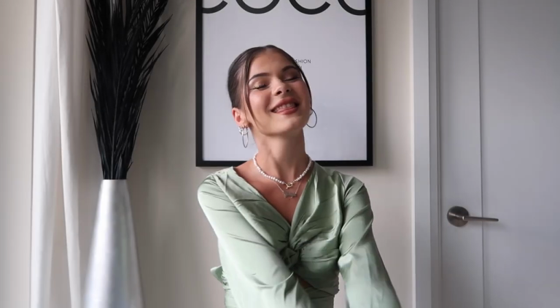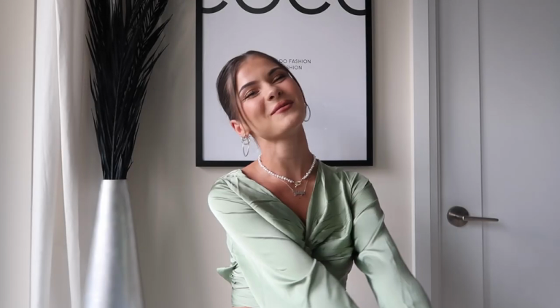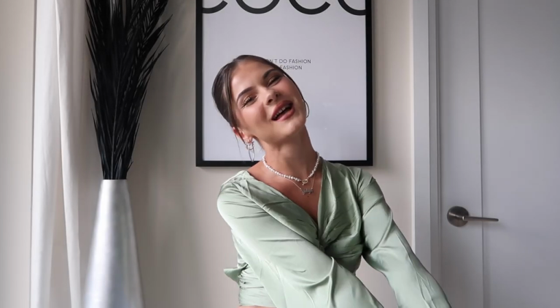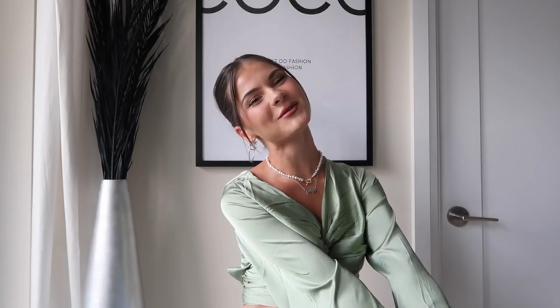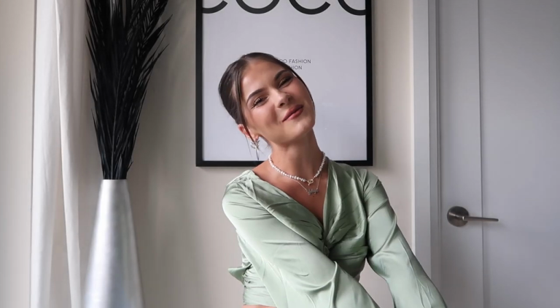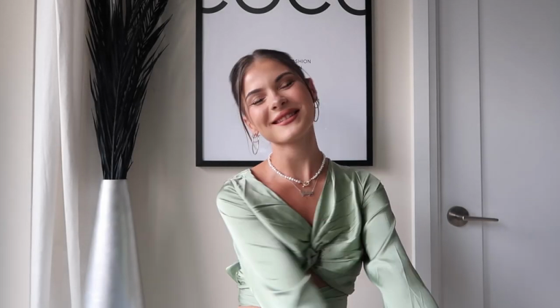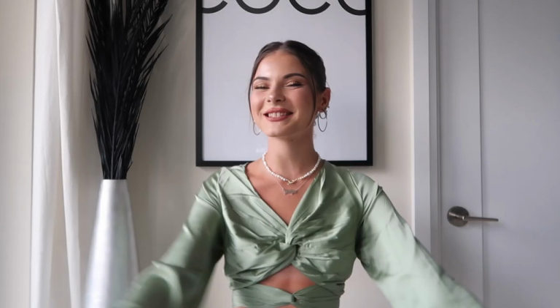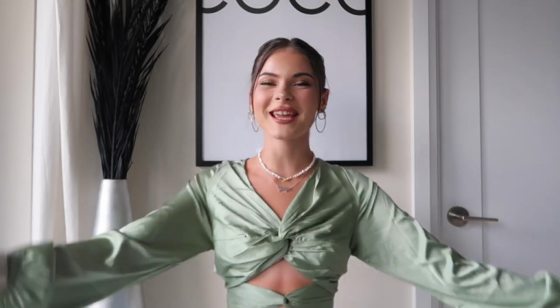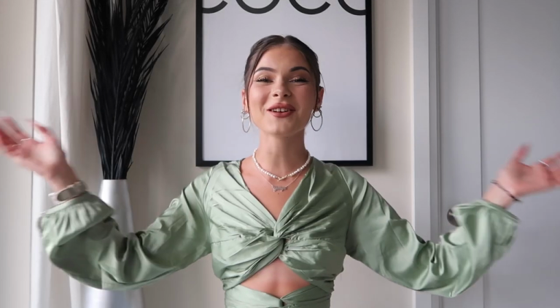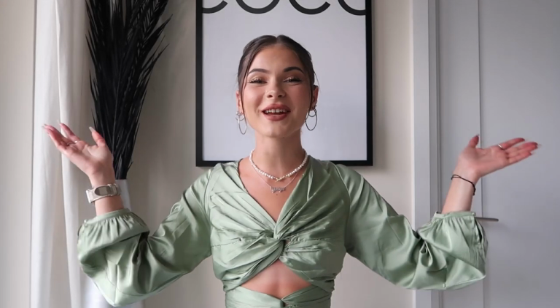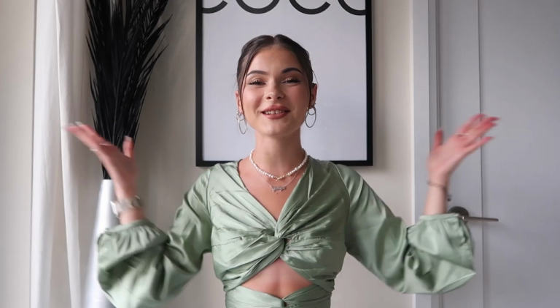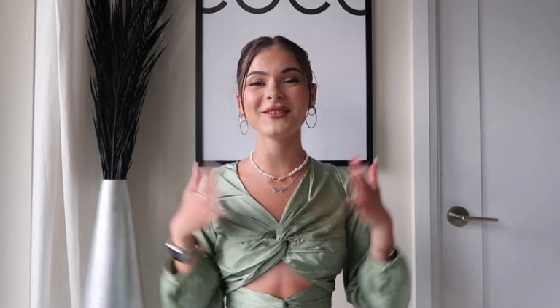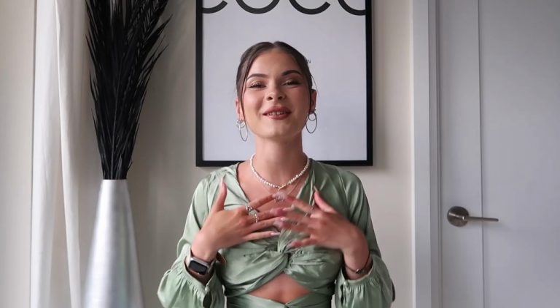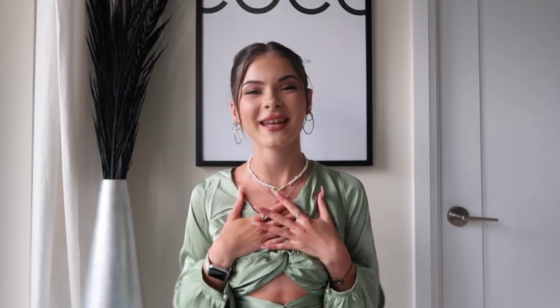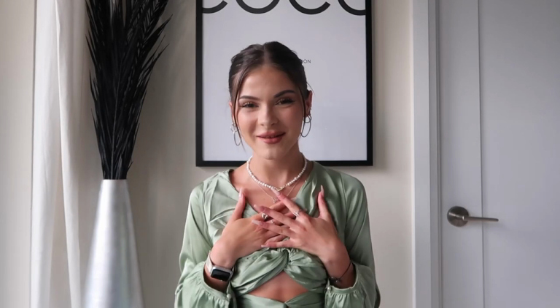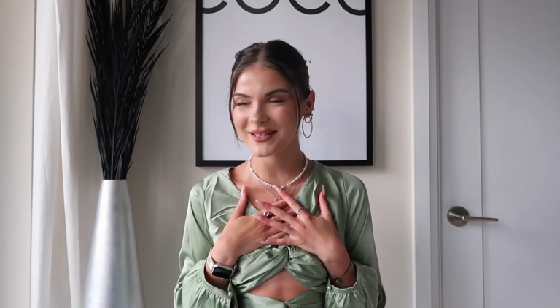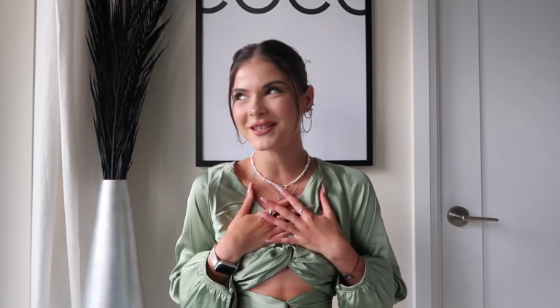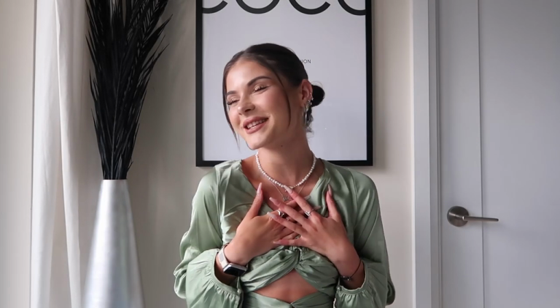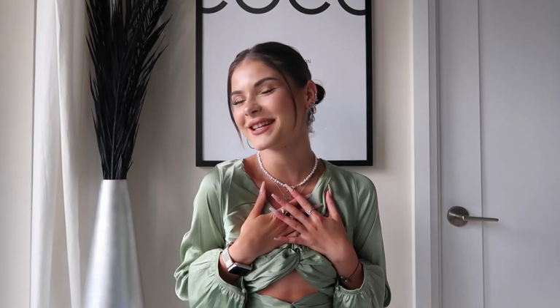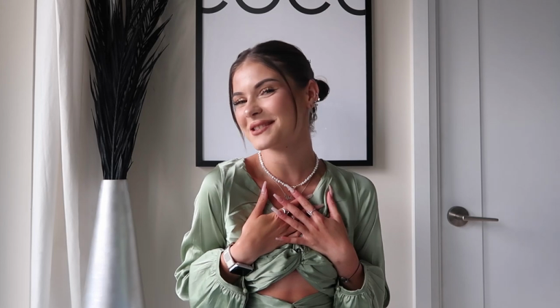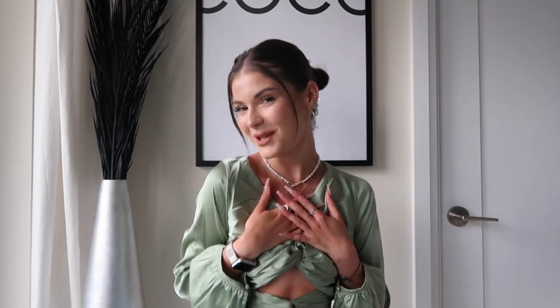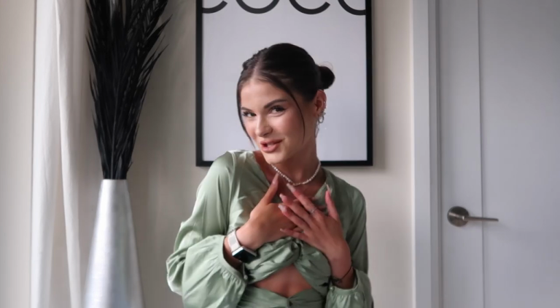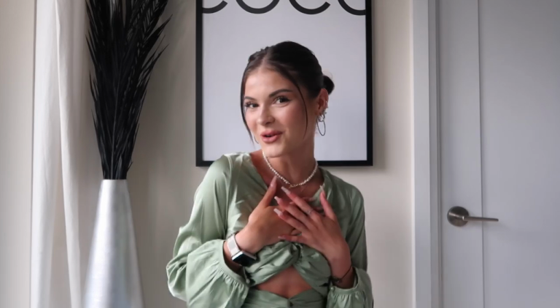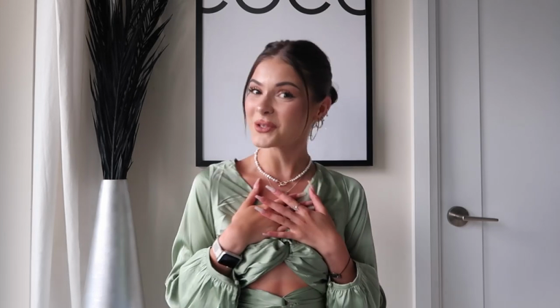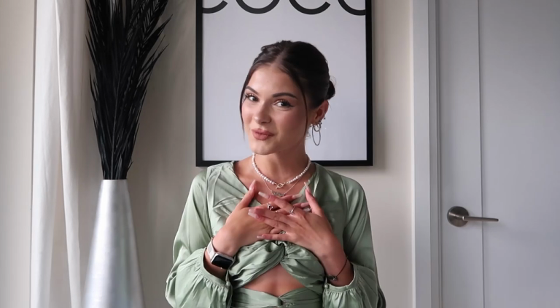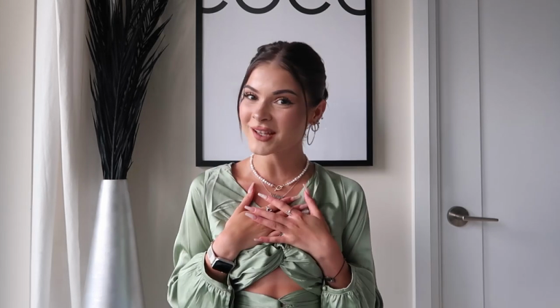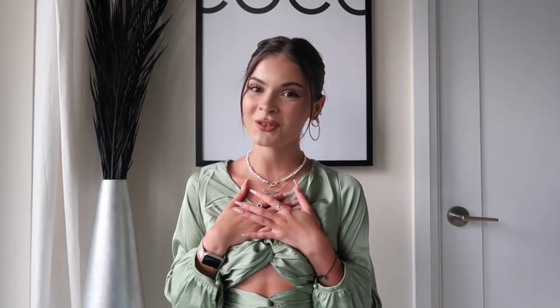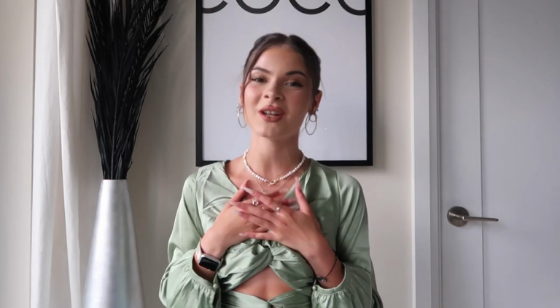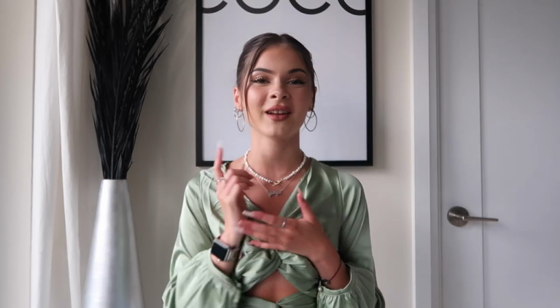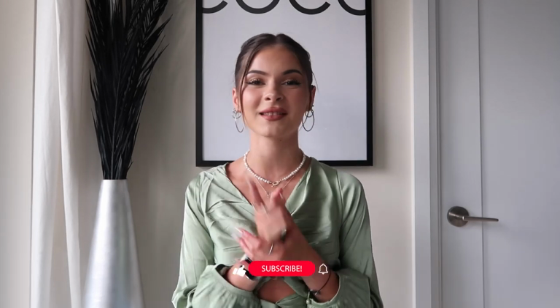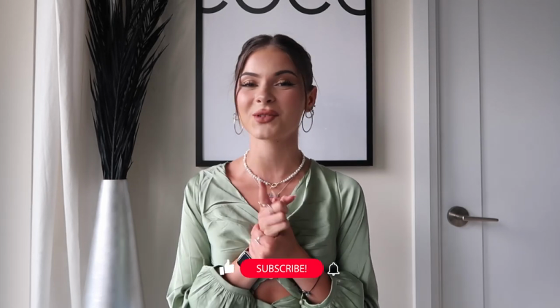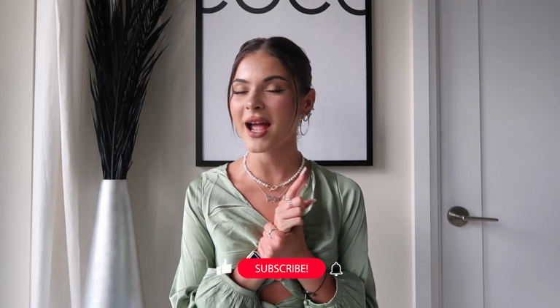Hello my loves, welcome back to the channel. If you guys are new here, my name is Yulia, nice to meet you. Also if you guys are new, do not forget to subscribe.